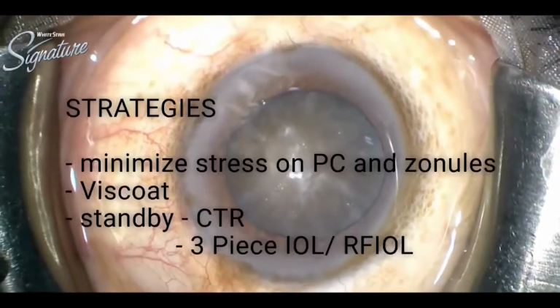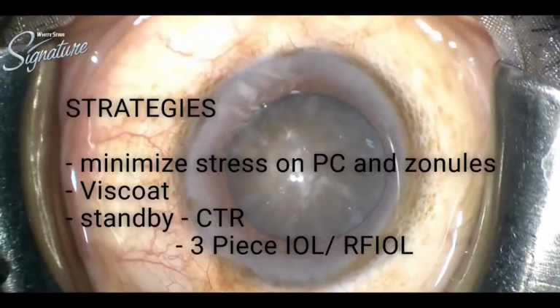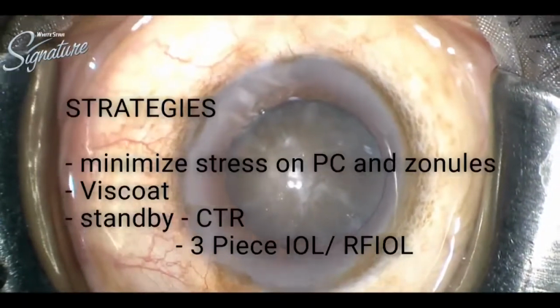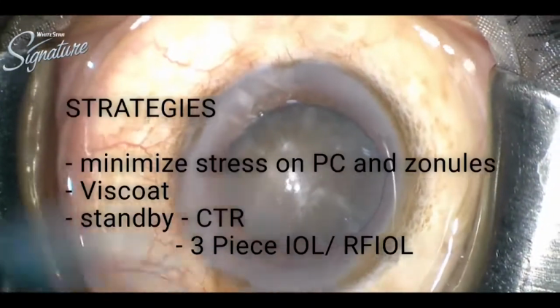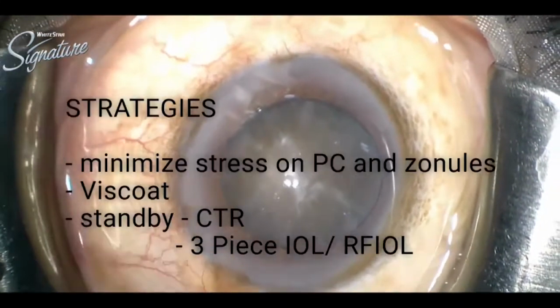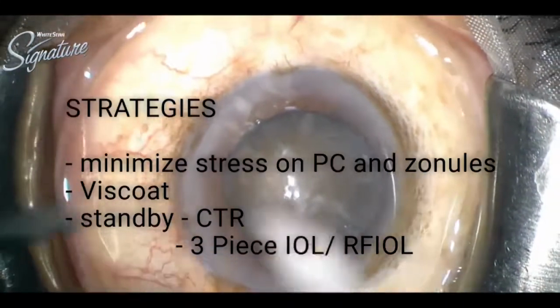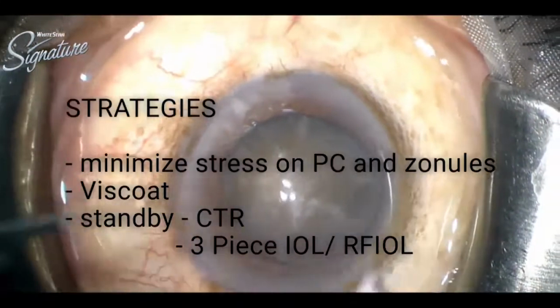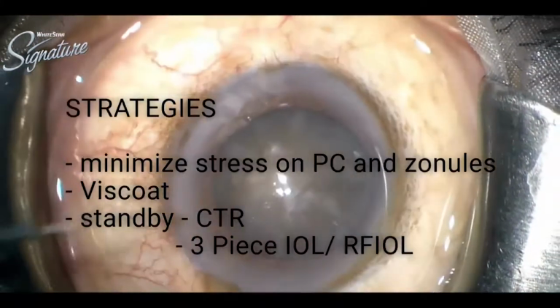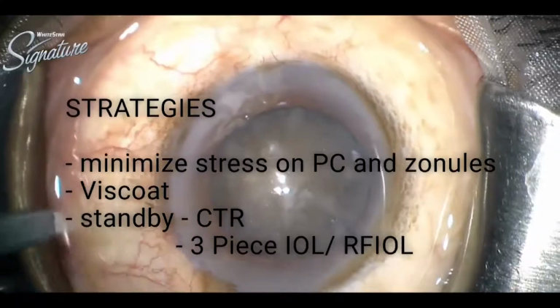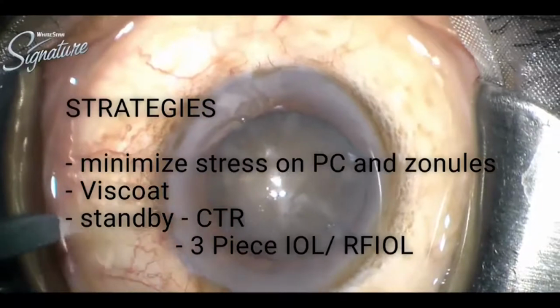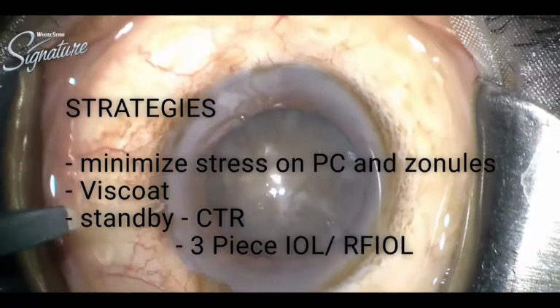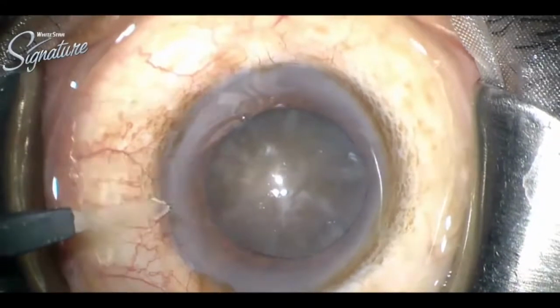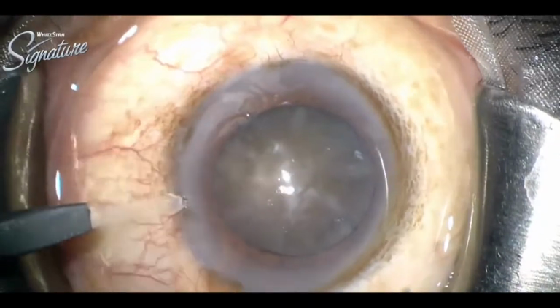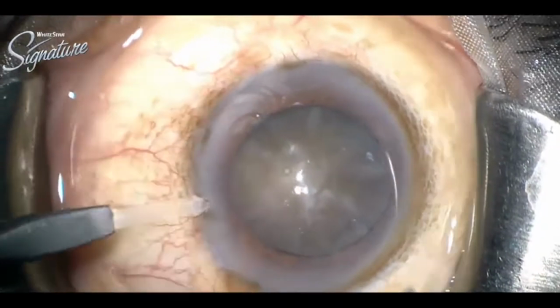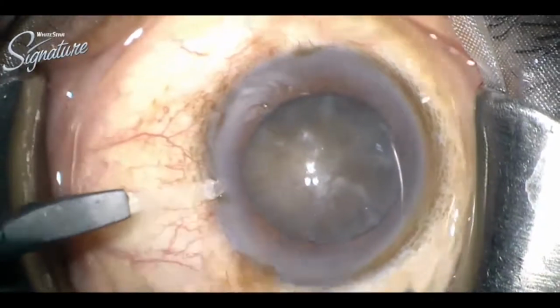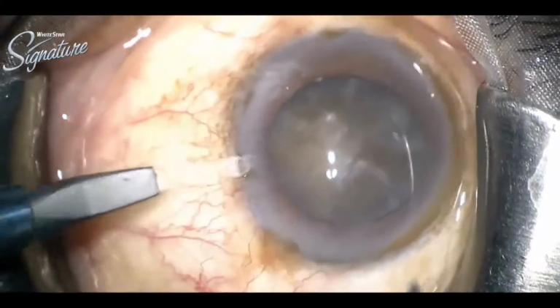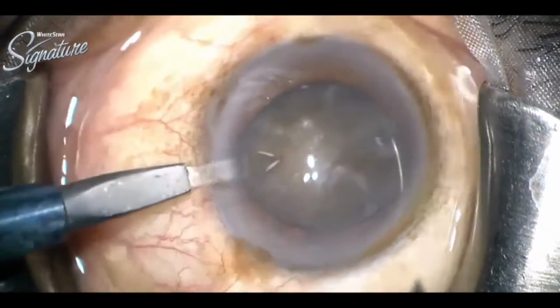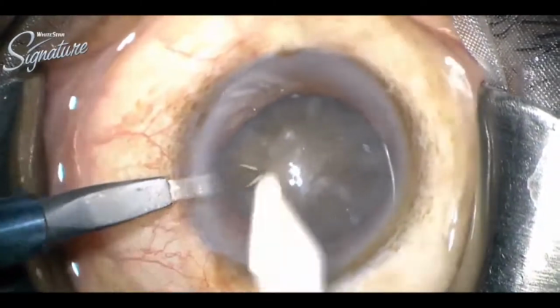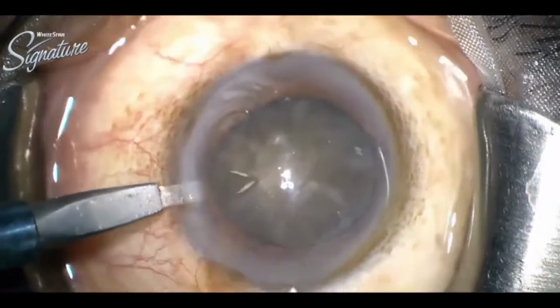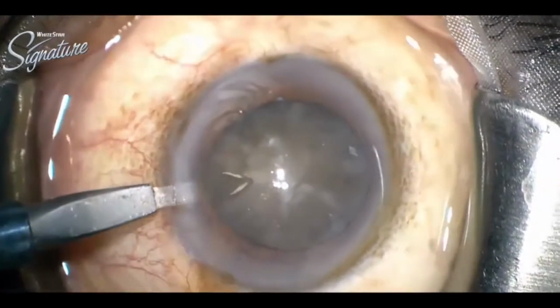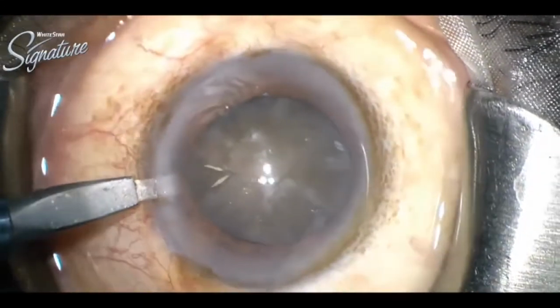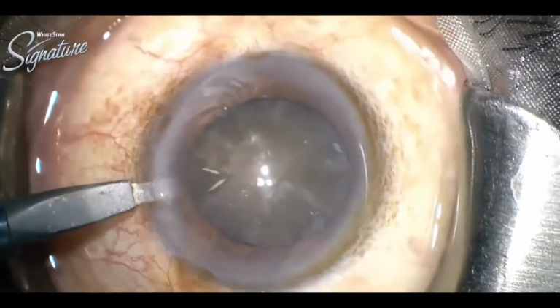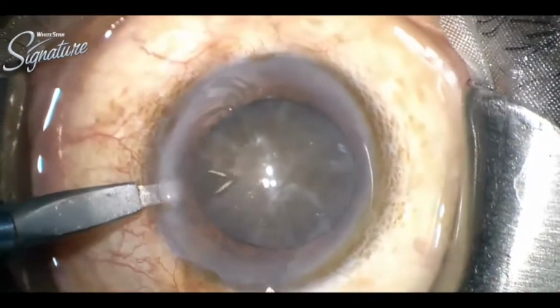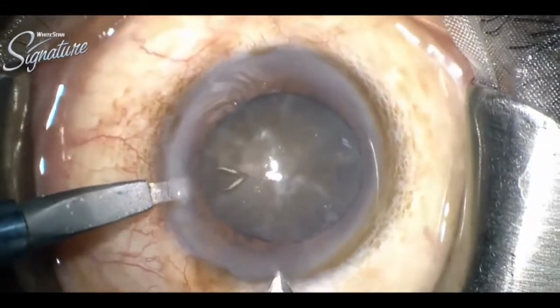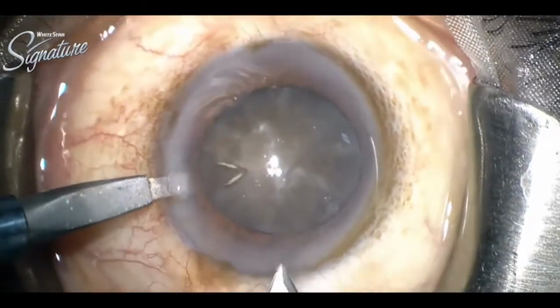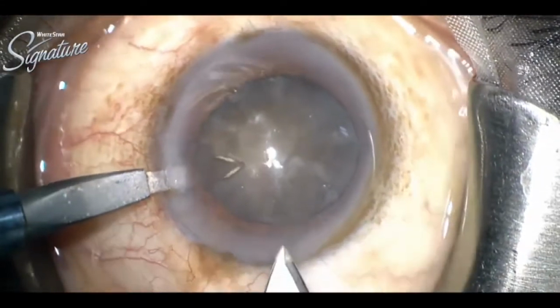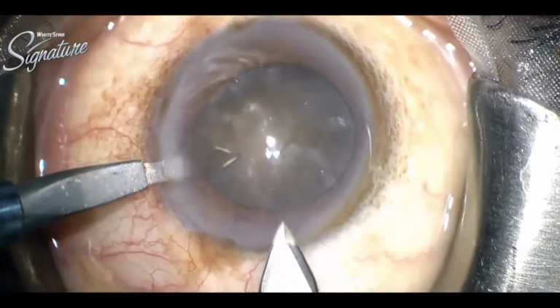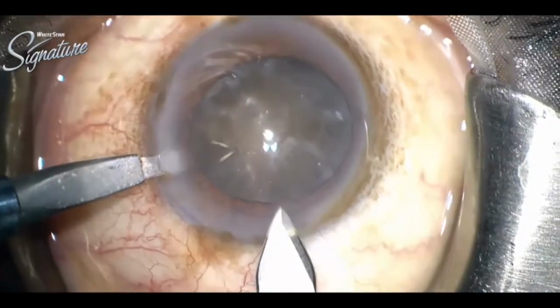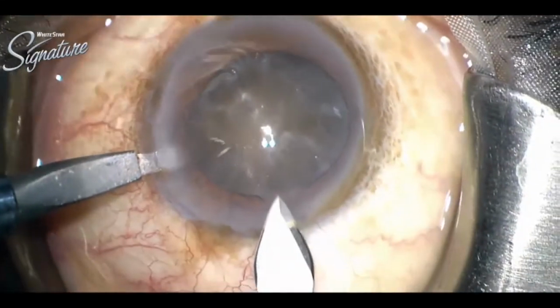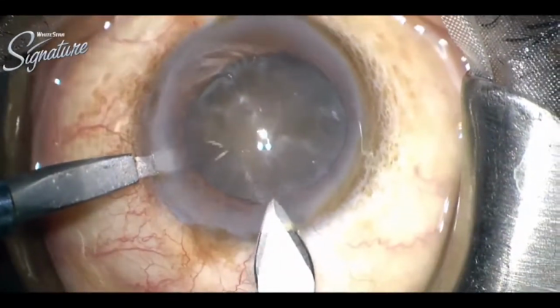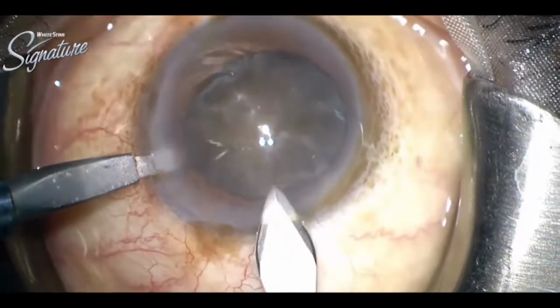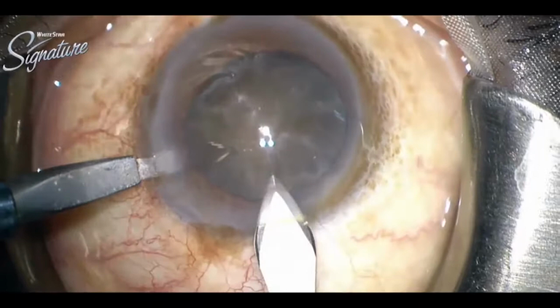This is a 73-year-old patient whose left eye was operated, who had a dense brown cataract with mild phacodonesis.